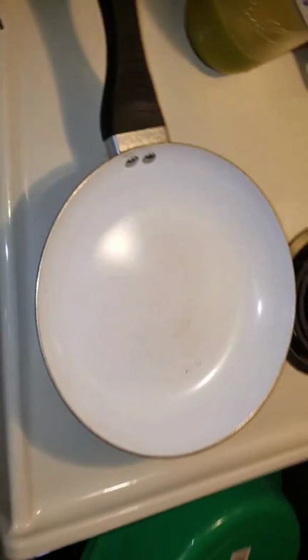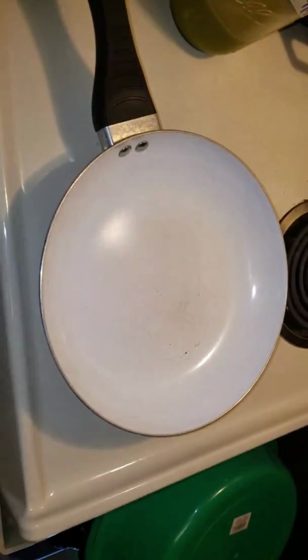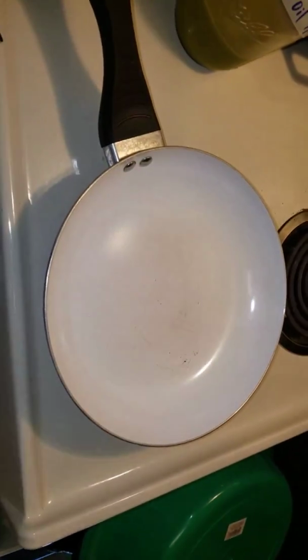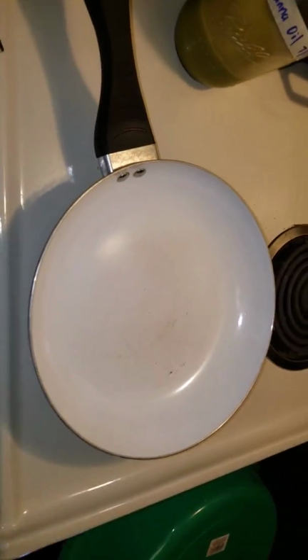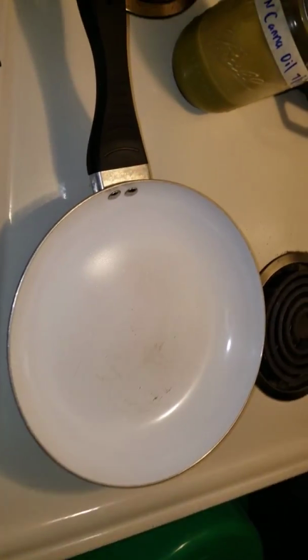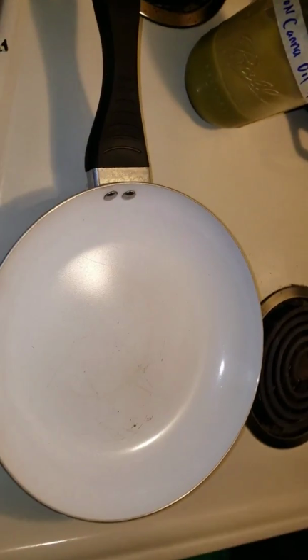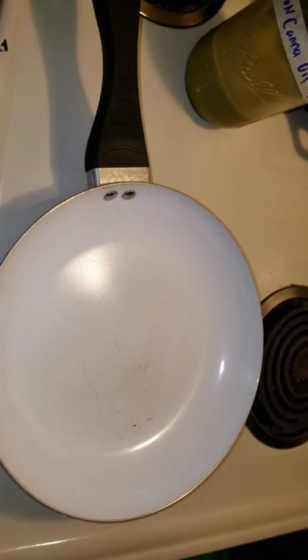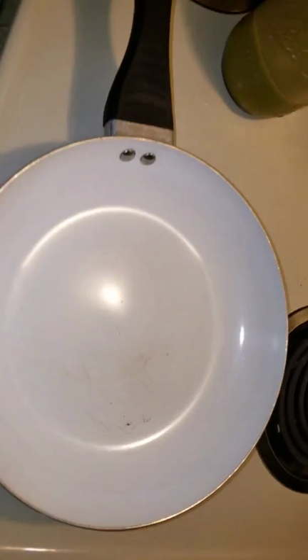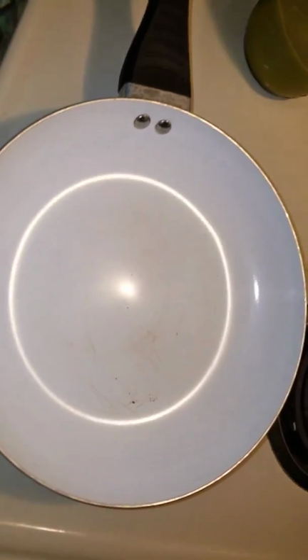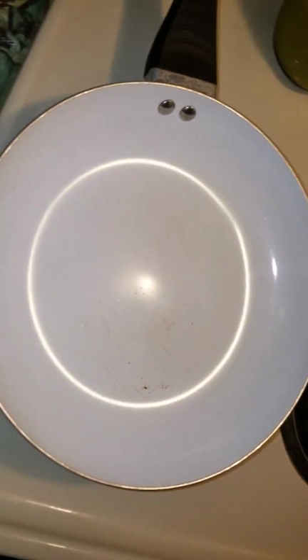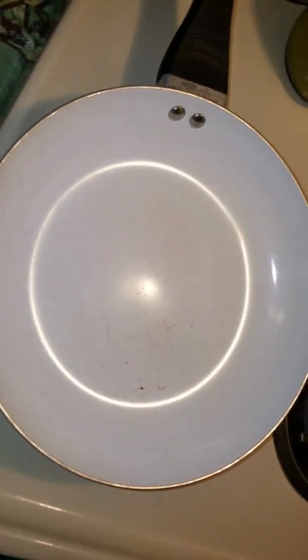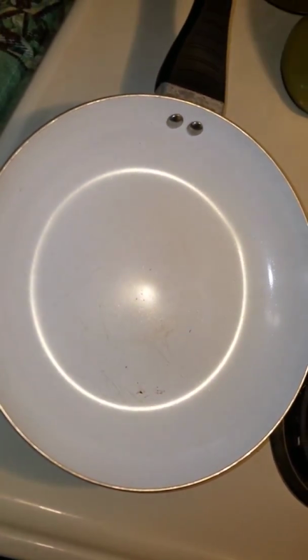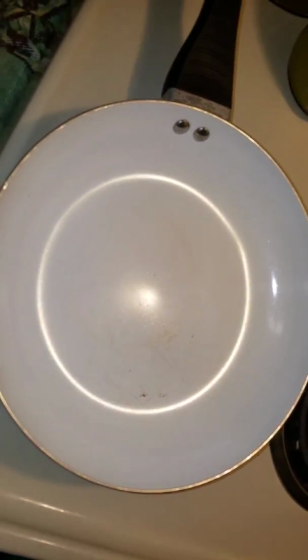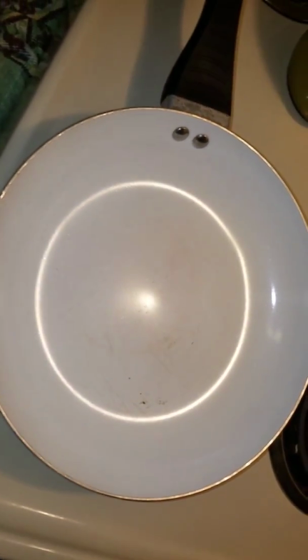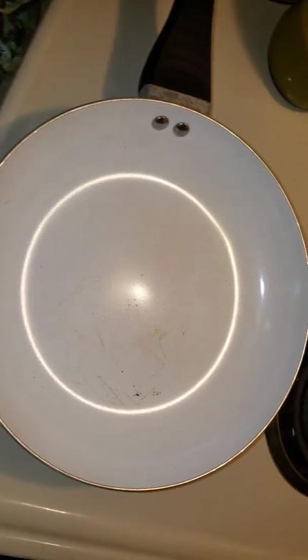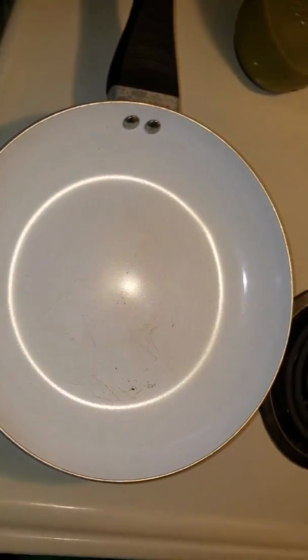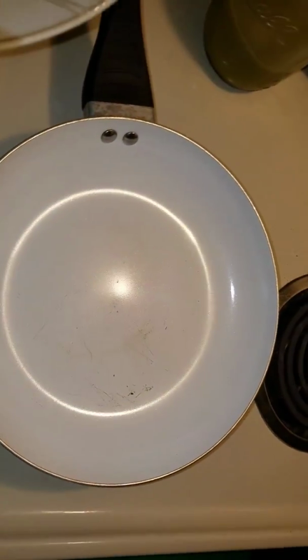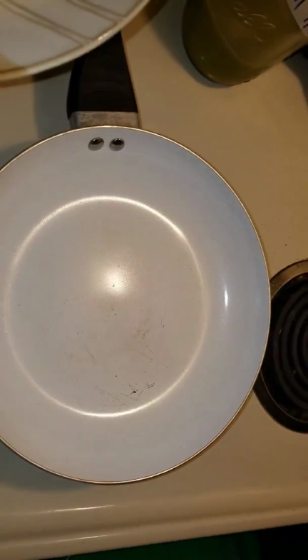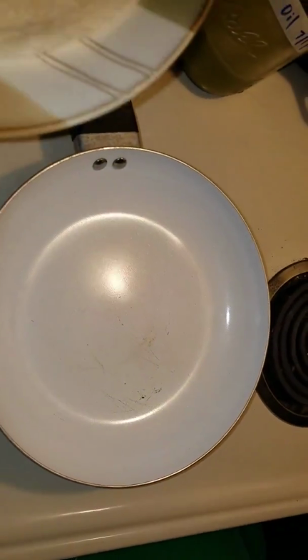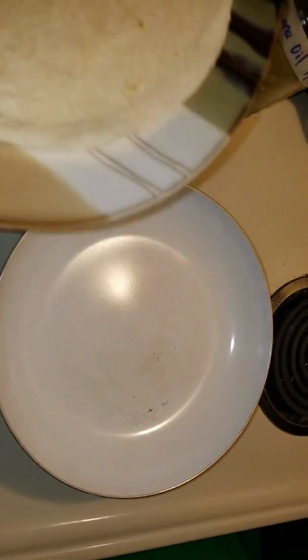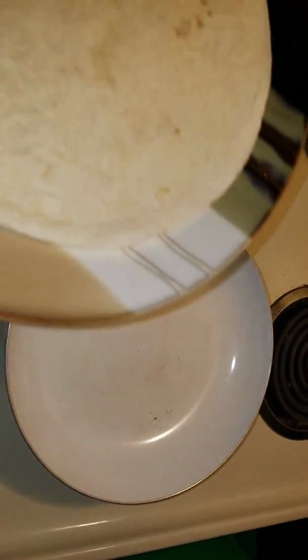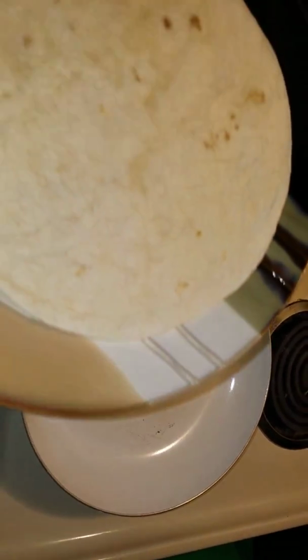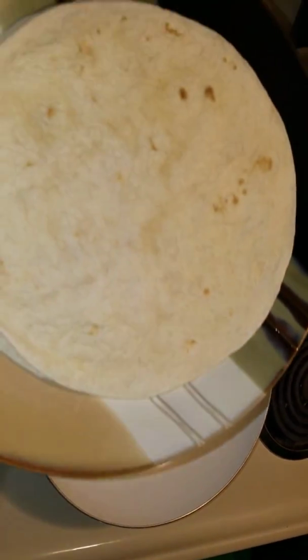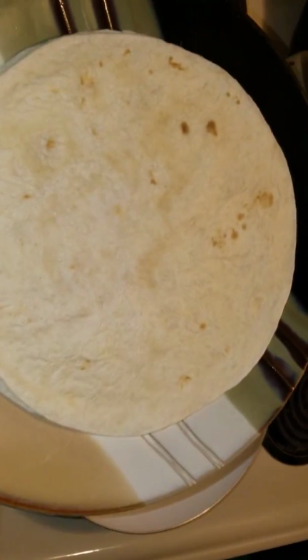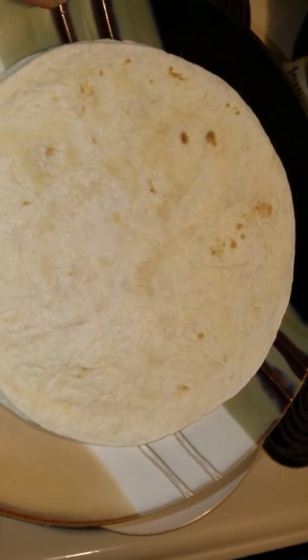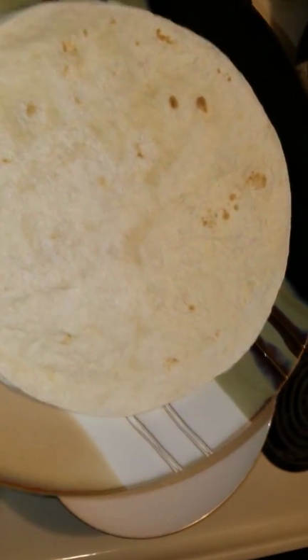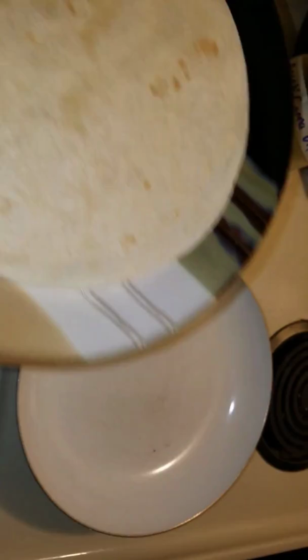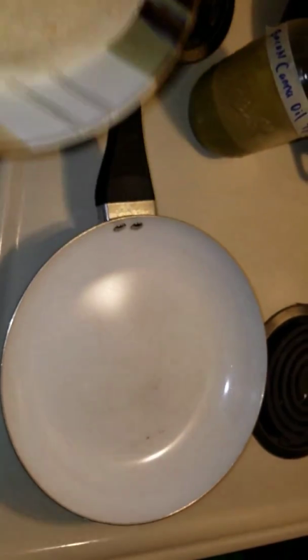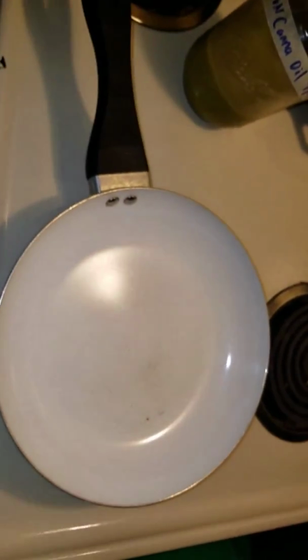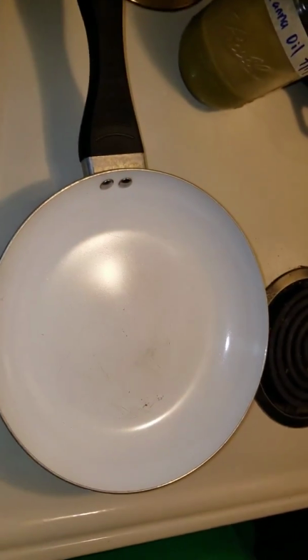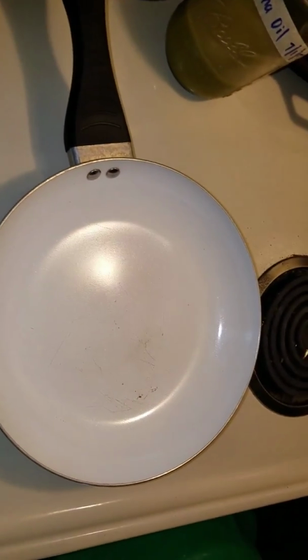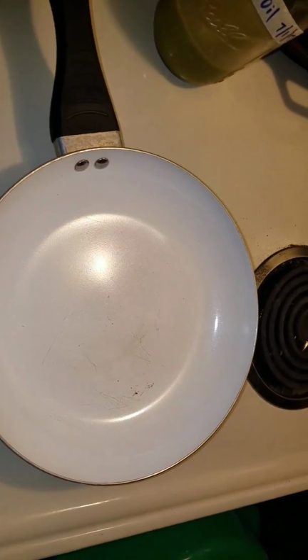What's going on guys? Sparks here. We're getting ready to make a quesadilla.